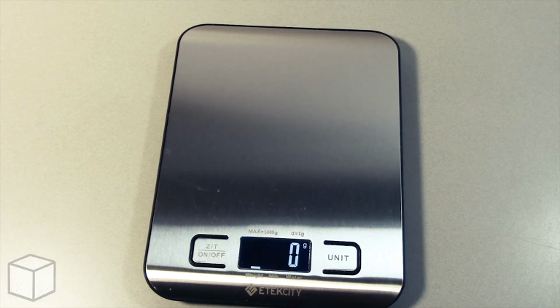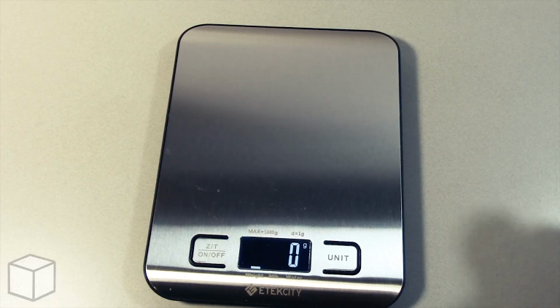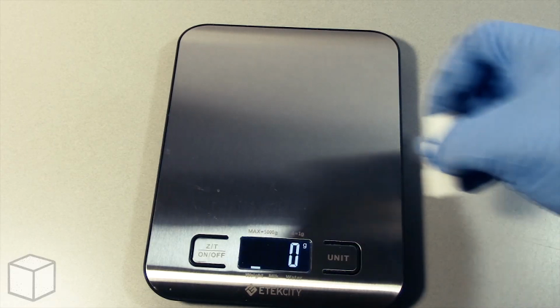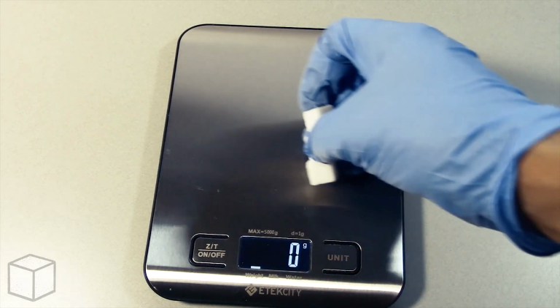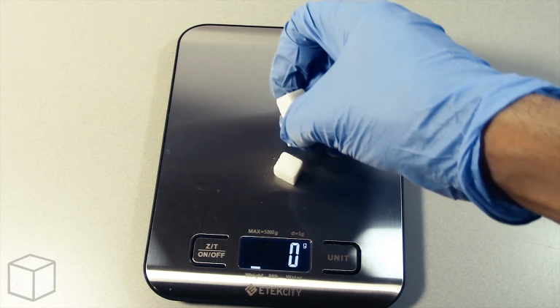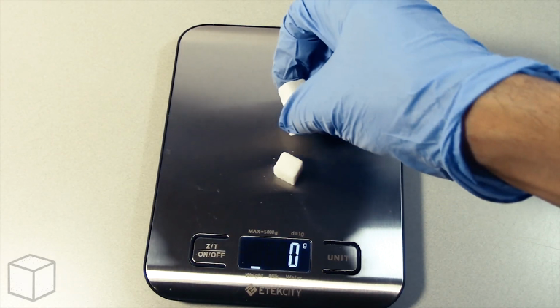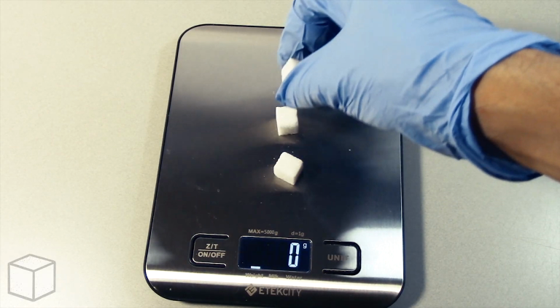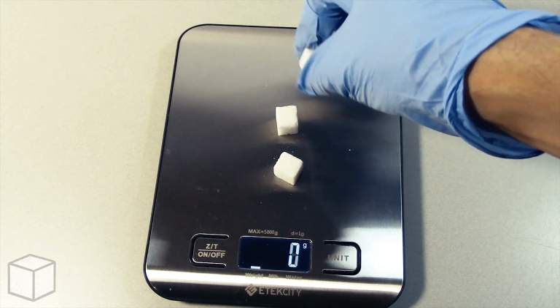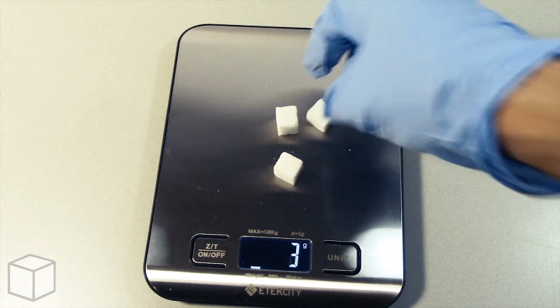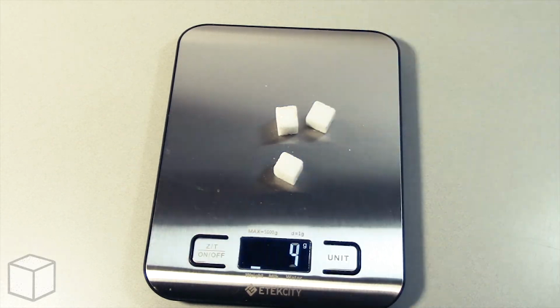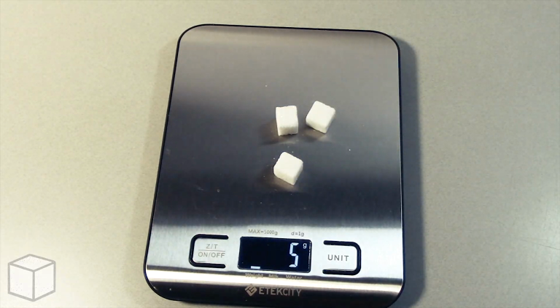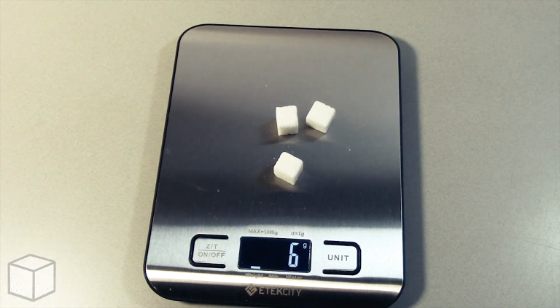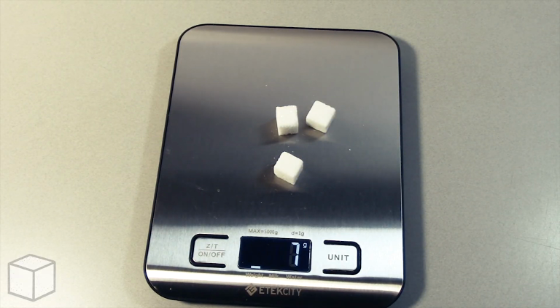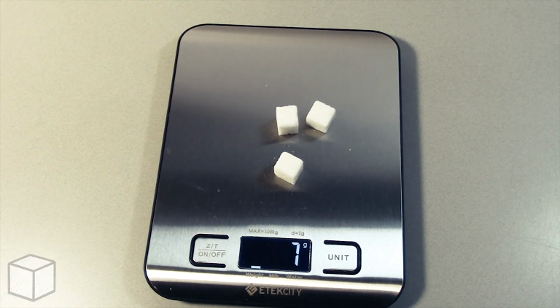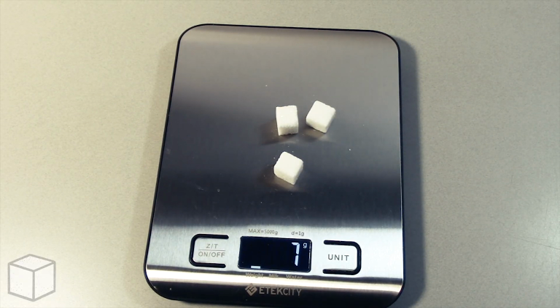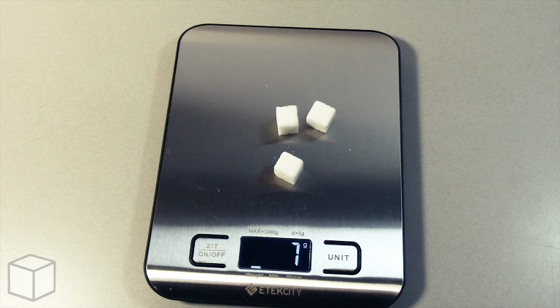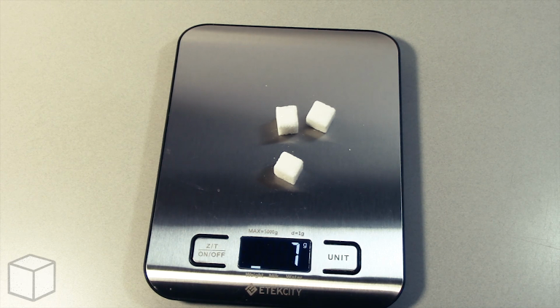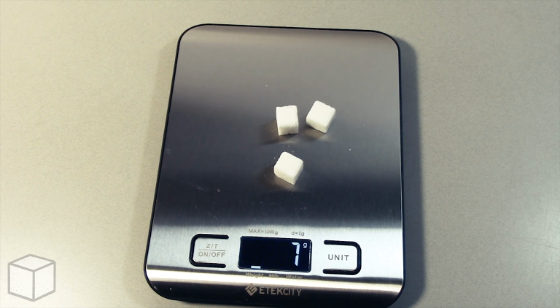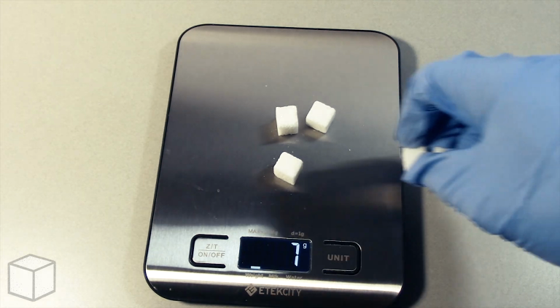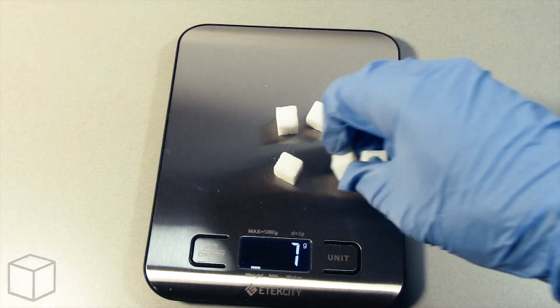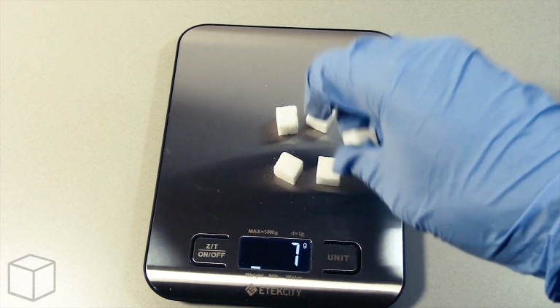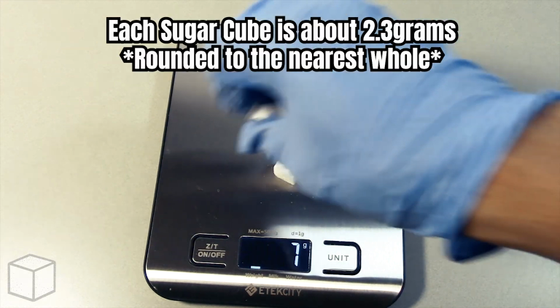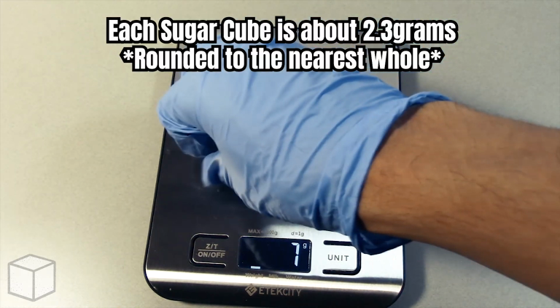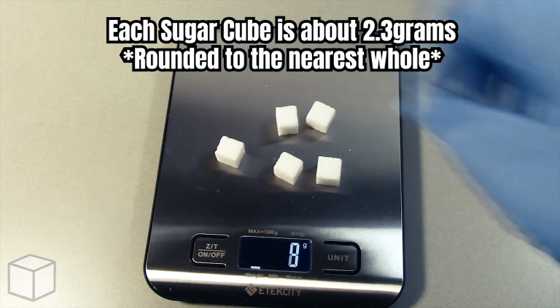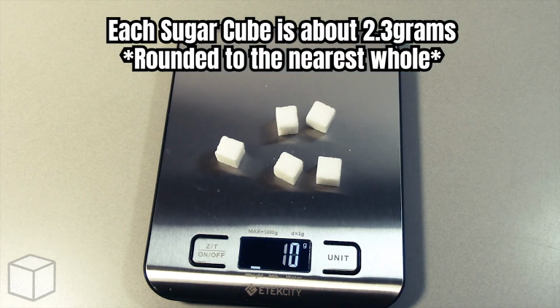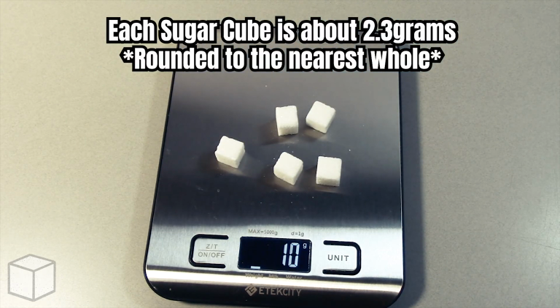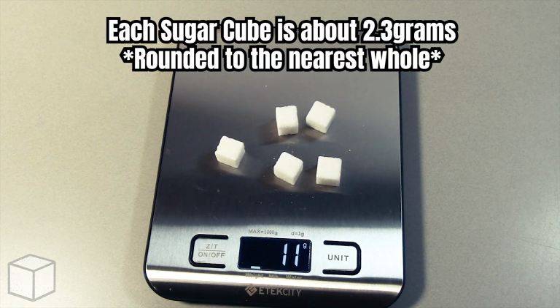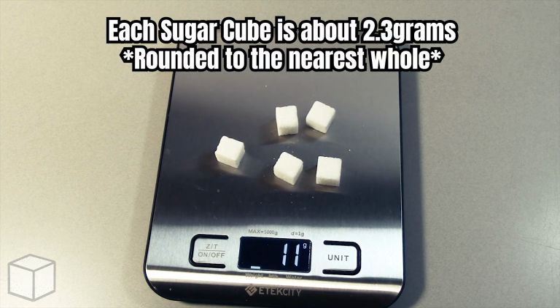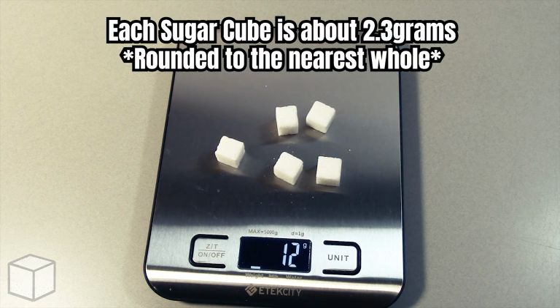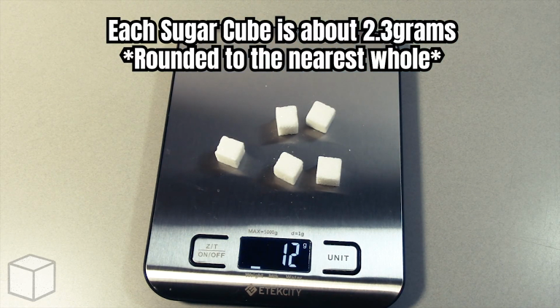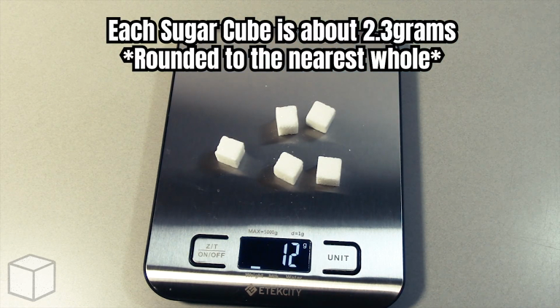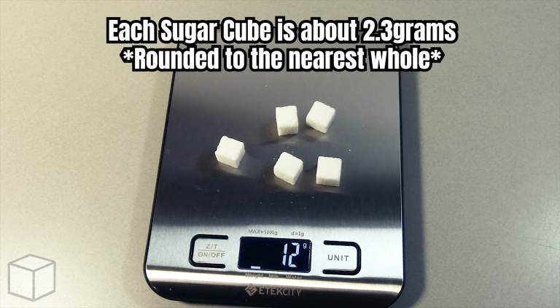And now I'll show you the equivalents of this with sugar cubes. Each cube is about 2.3 grams.